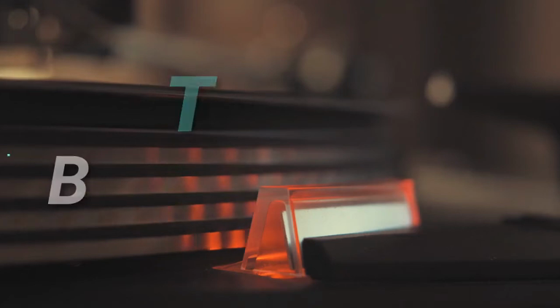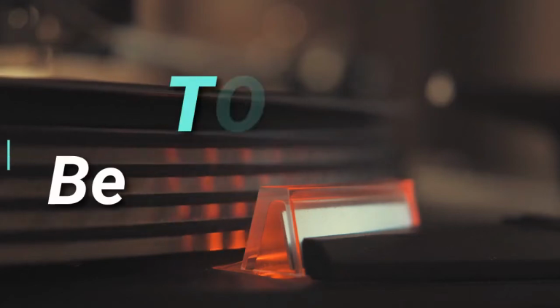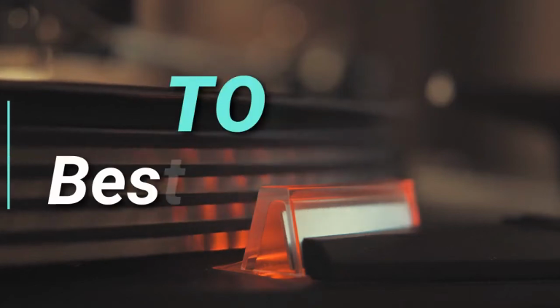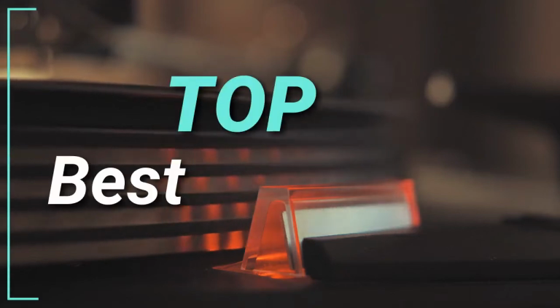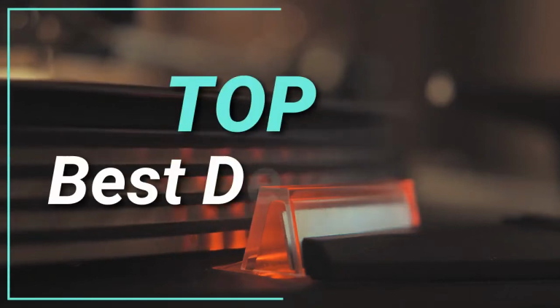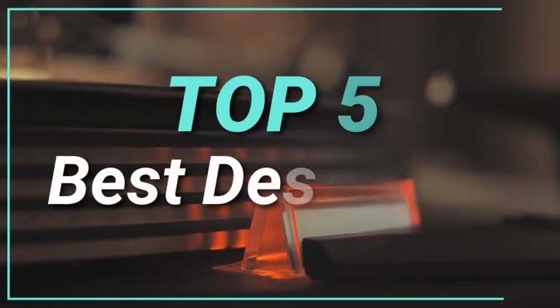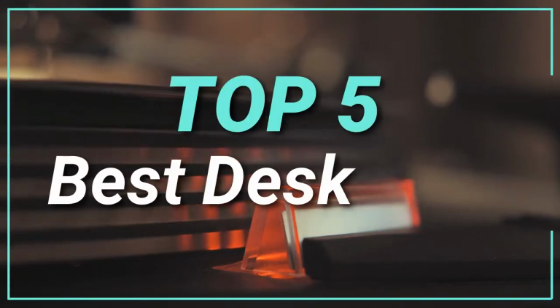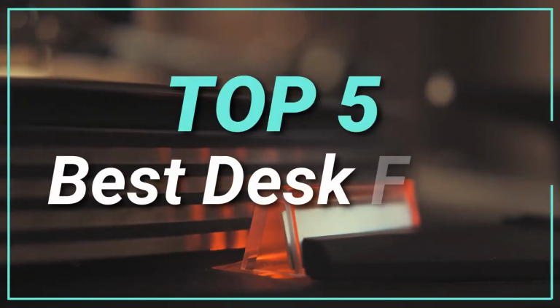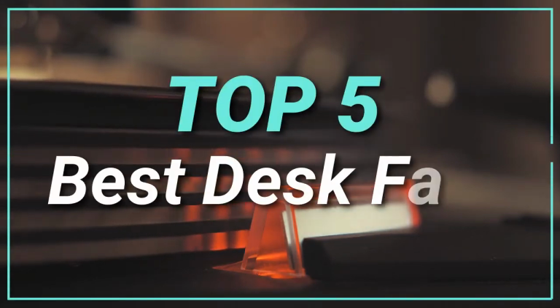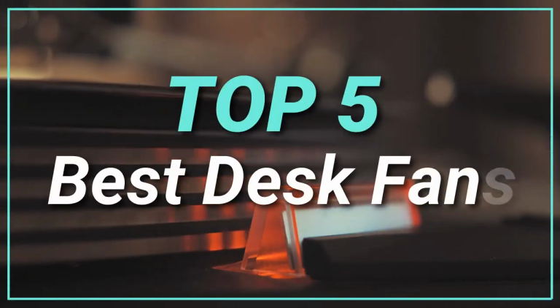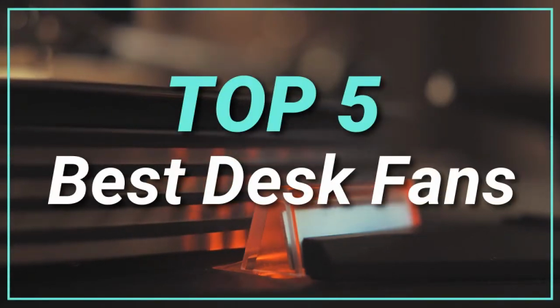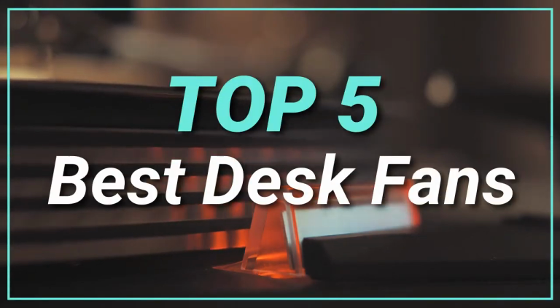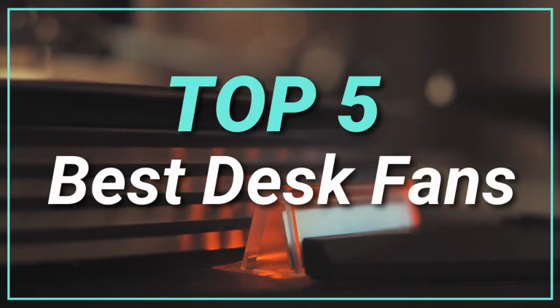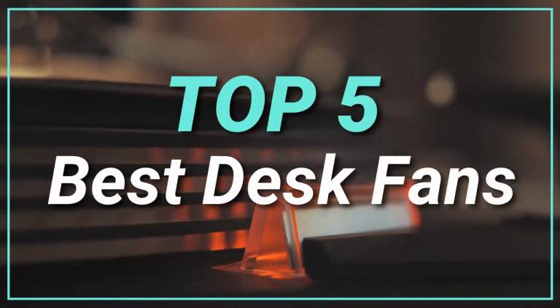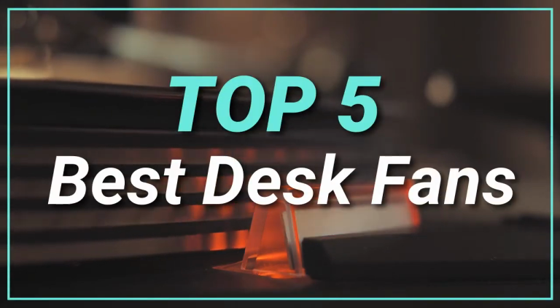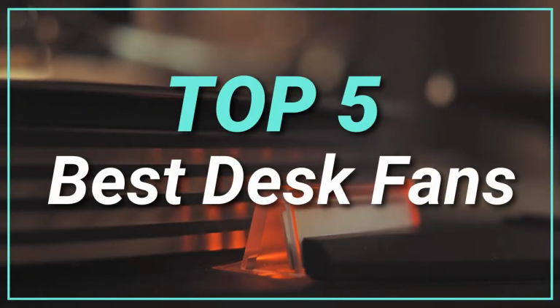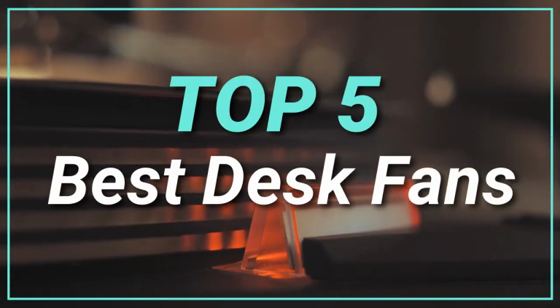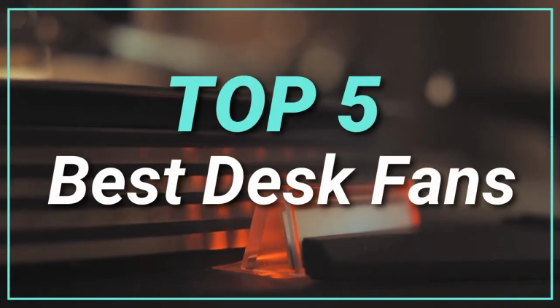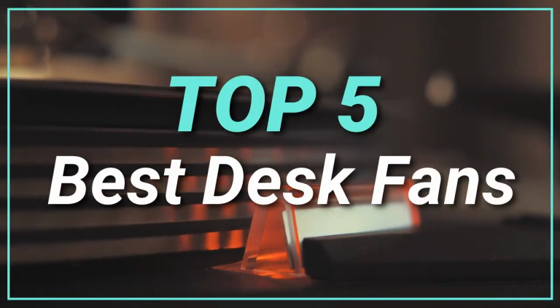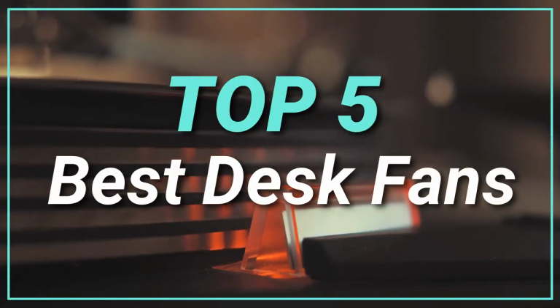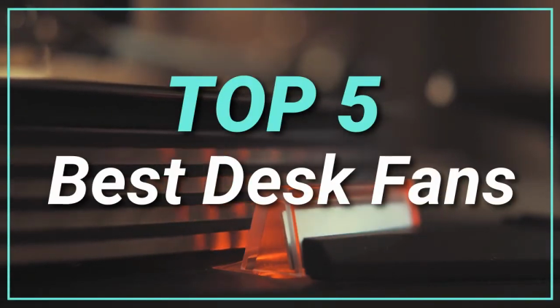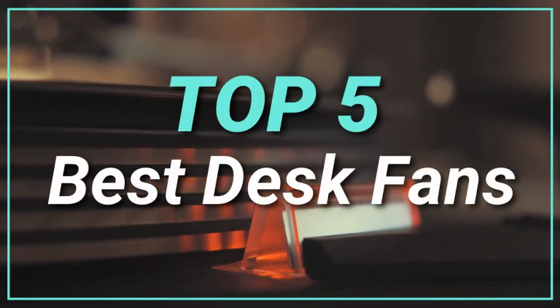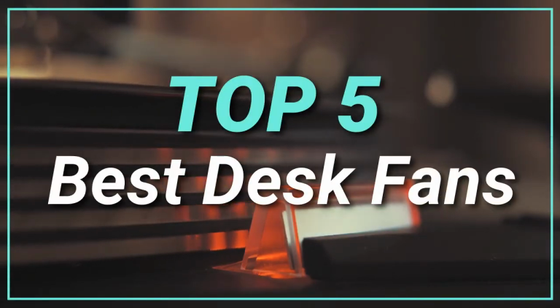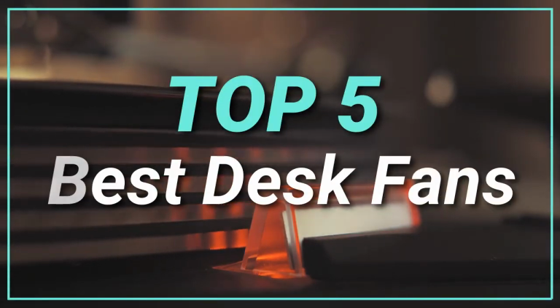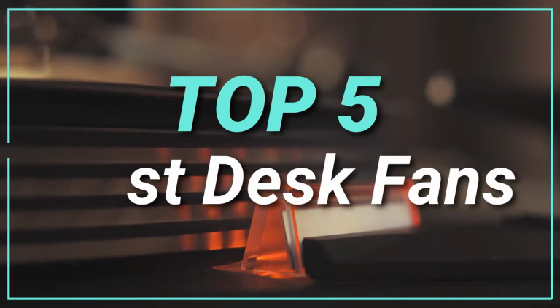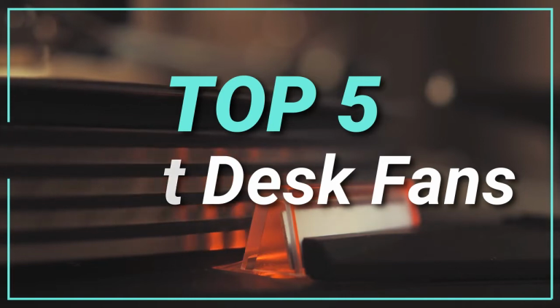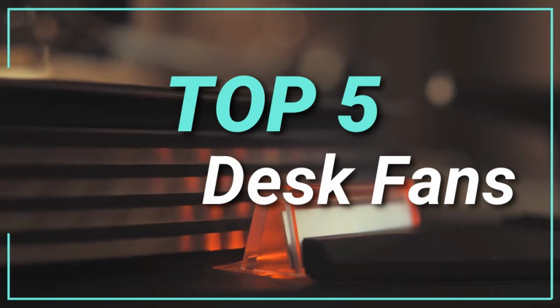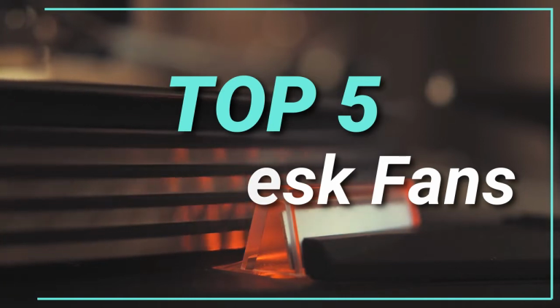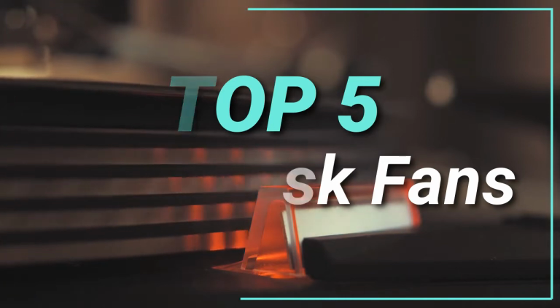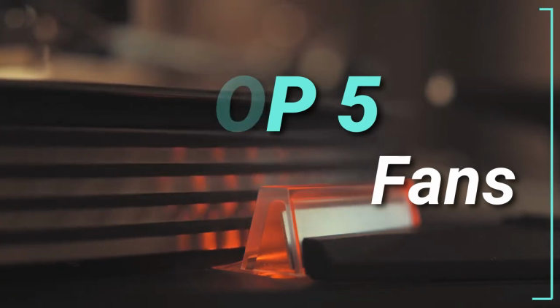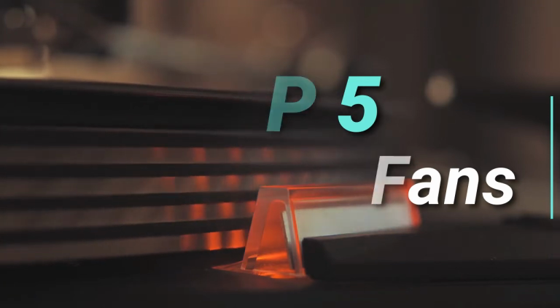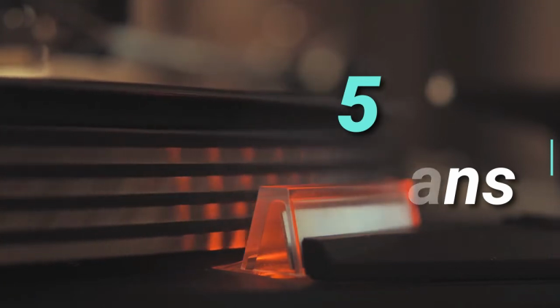Hello guys, today in this video we are going to help you find out the best desk fans in the market. Let's get started with the list.